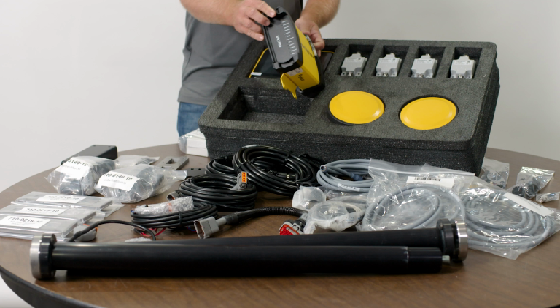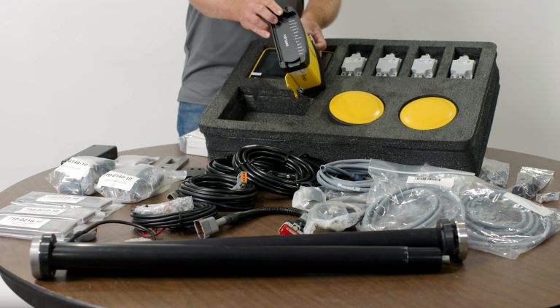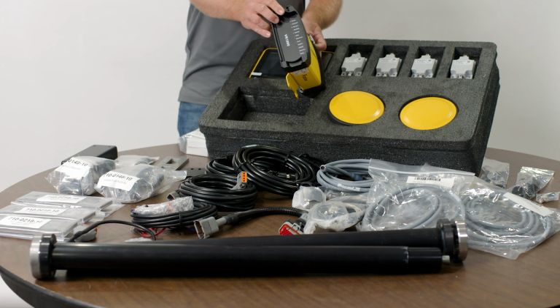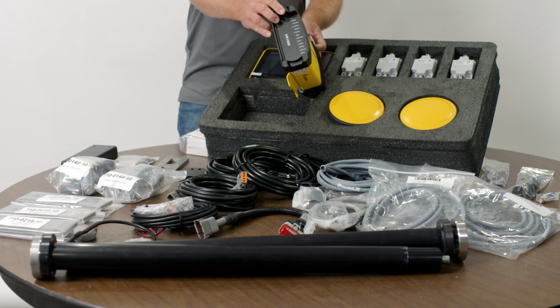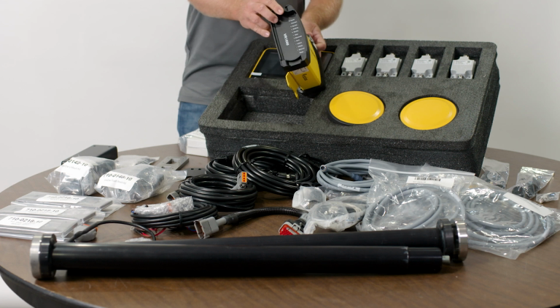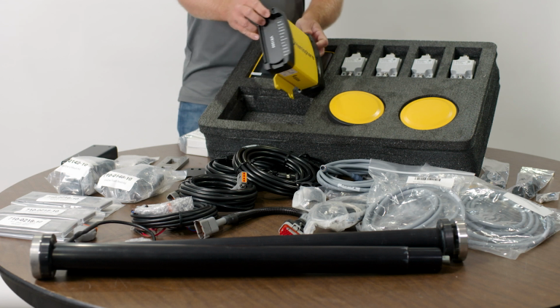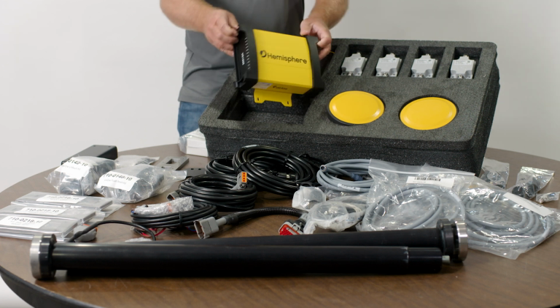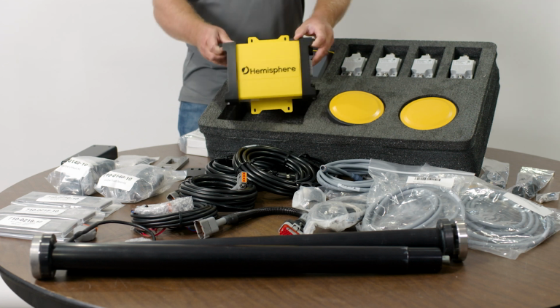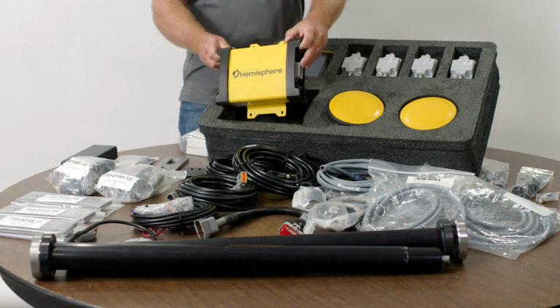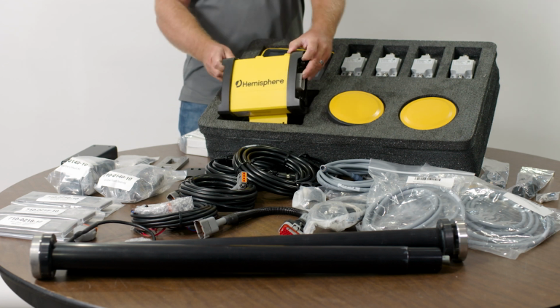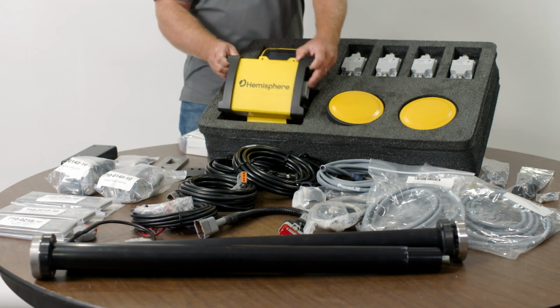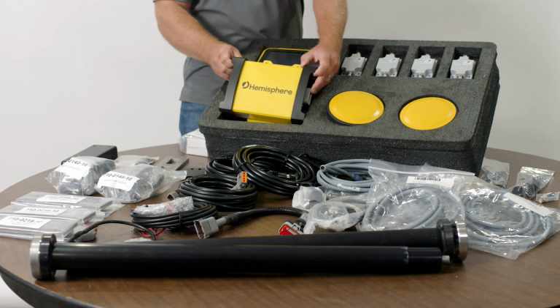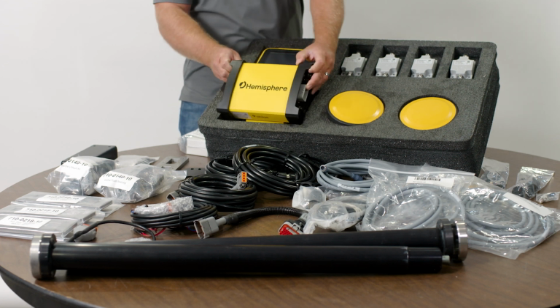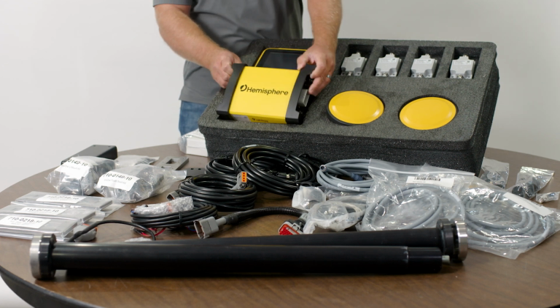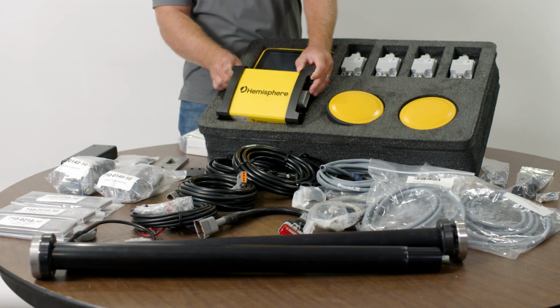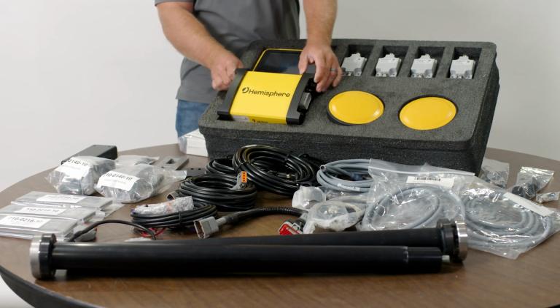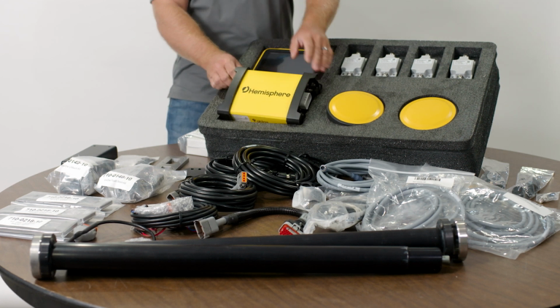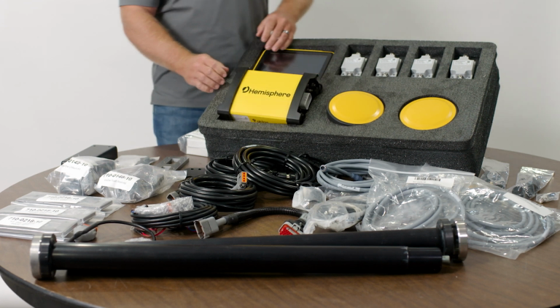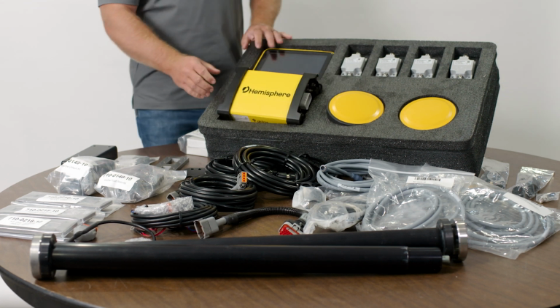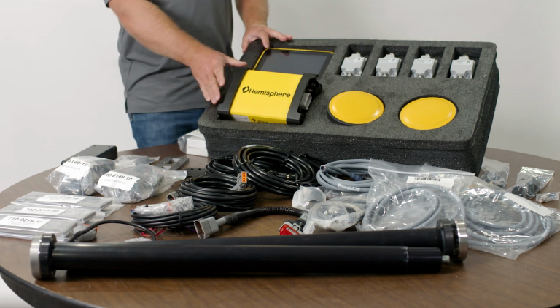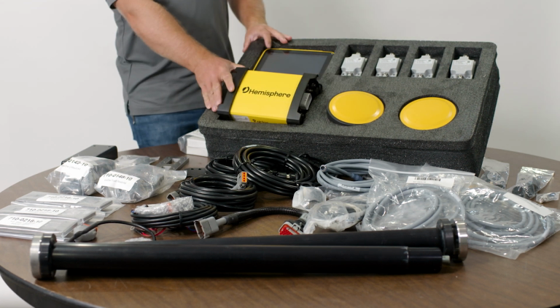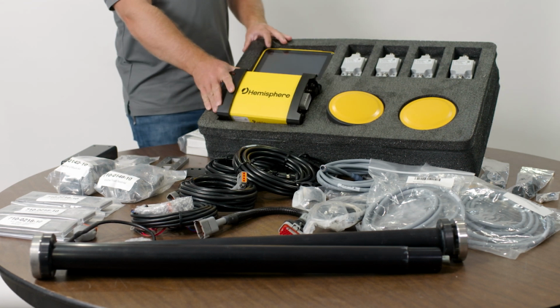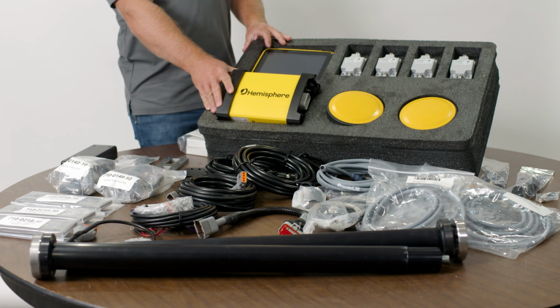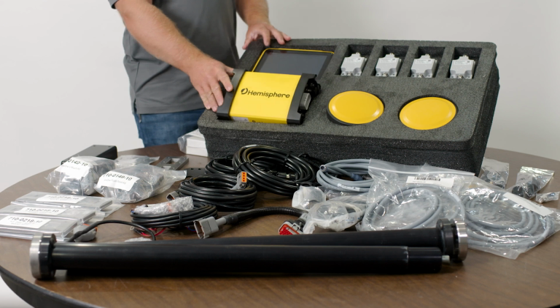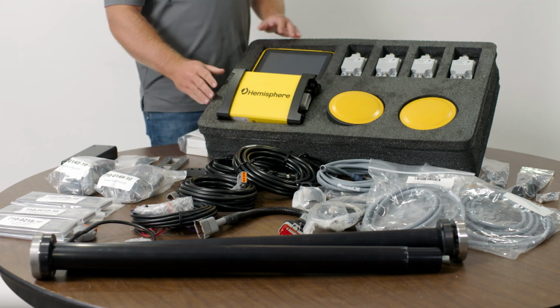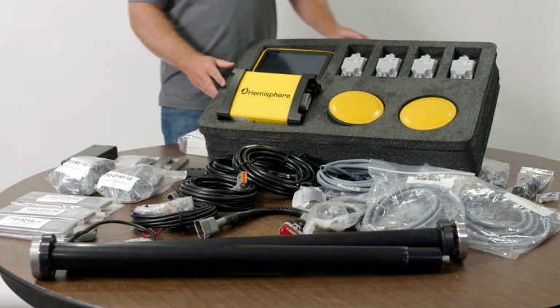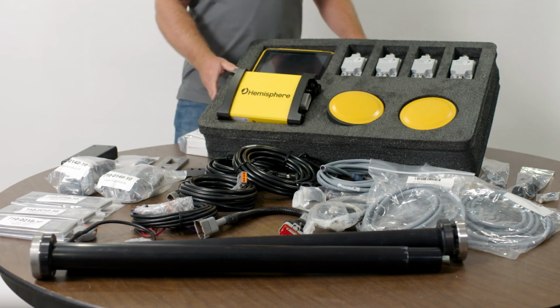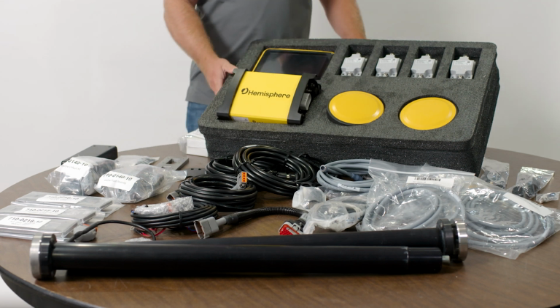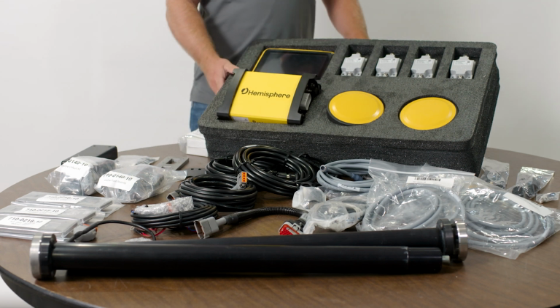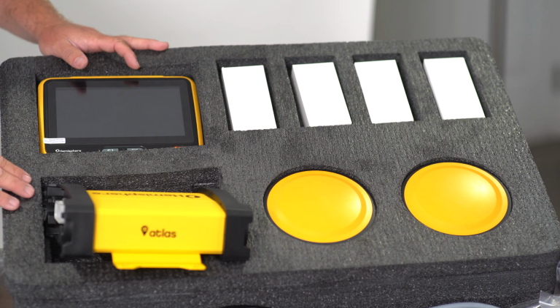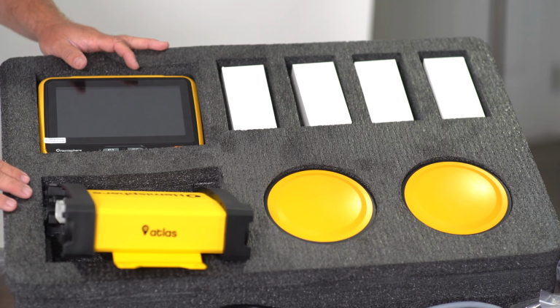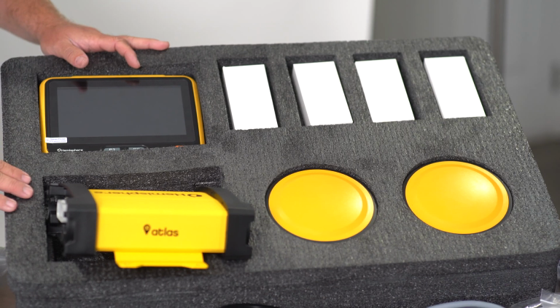This kit is designed with a case that everything fits into. If you wanted to remove components you could do so easily and put them back in the case.